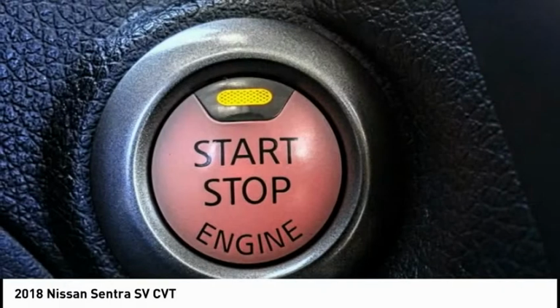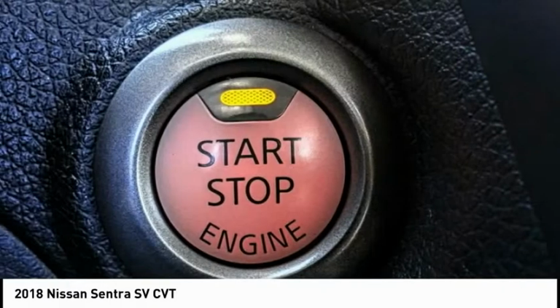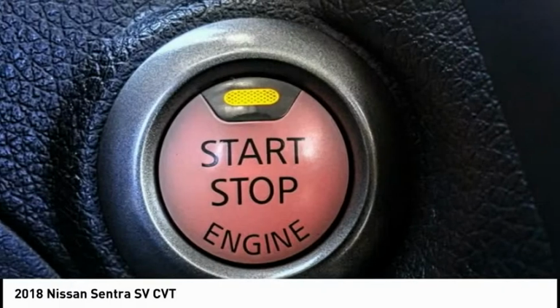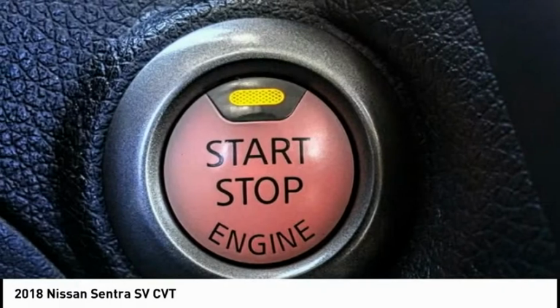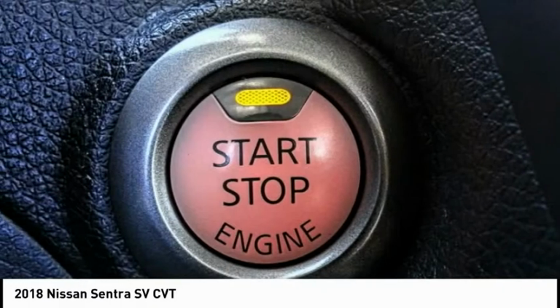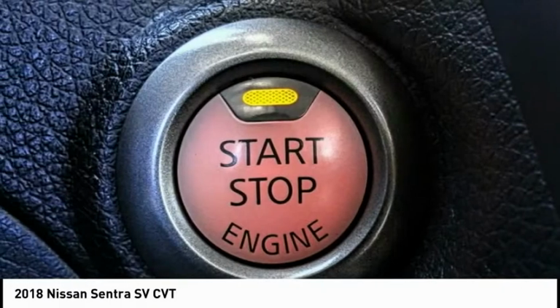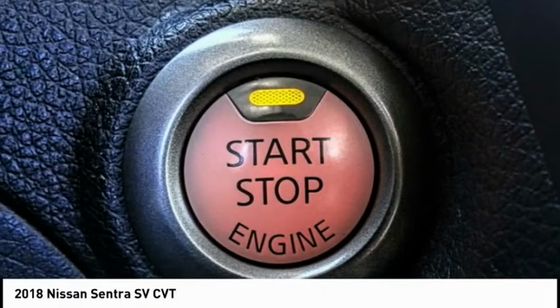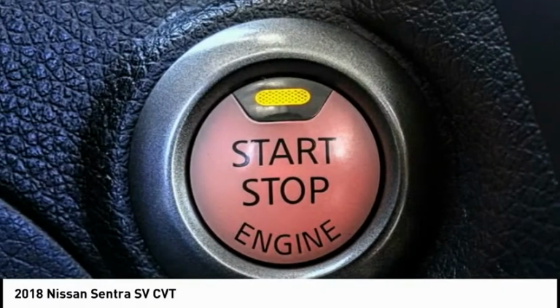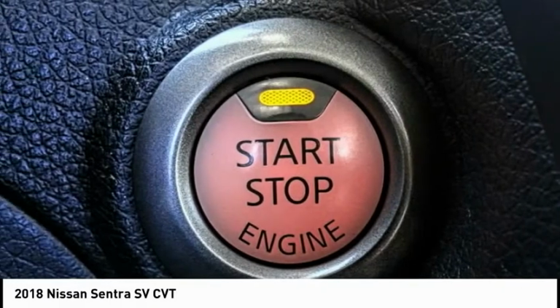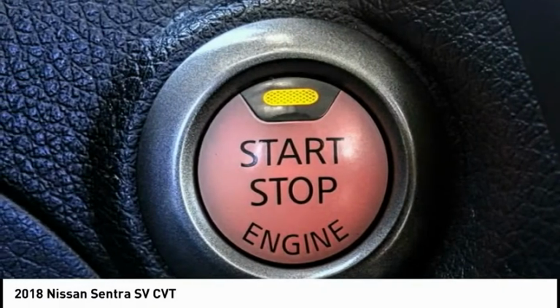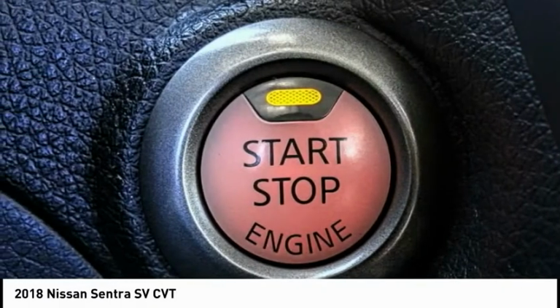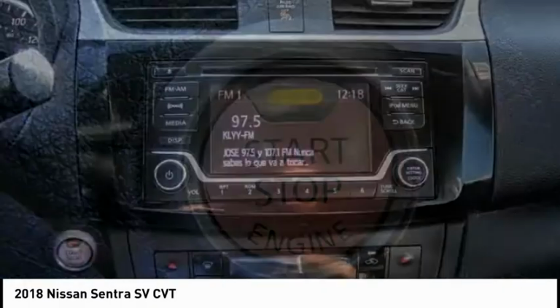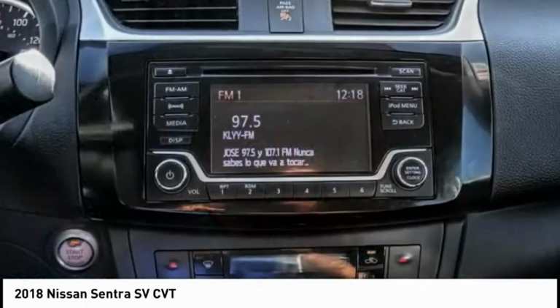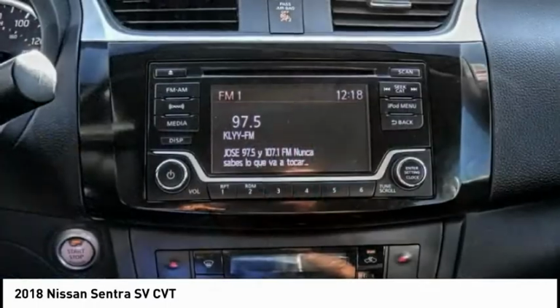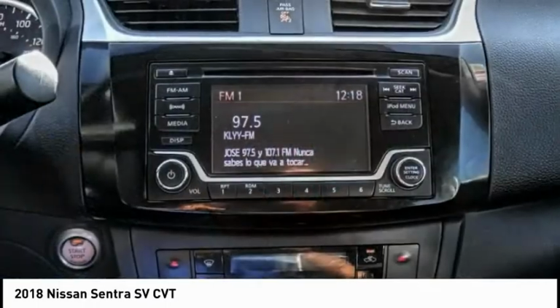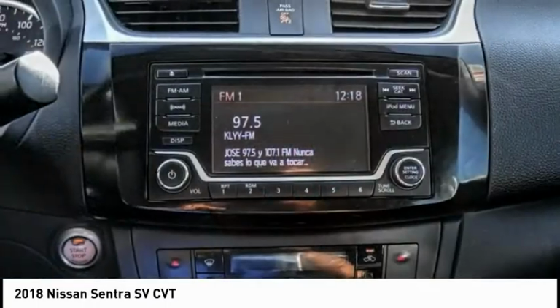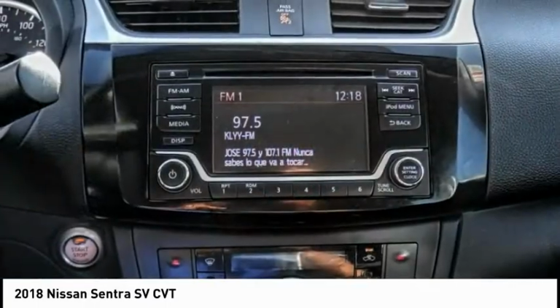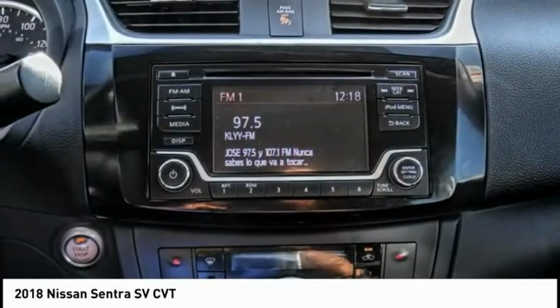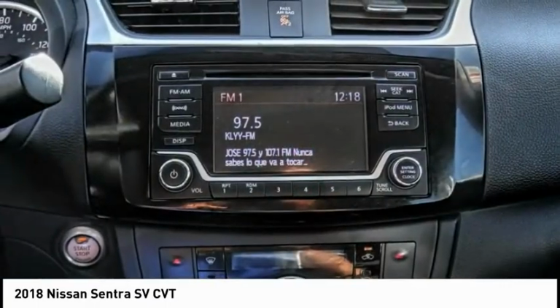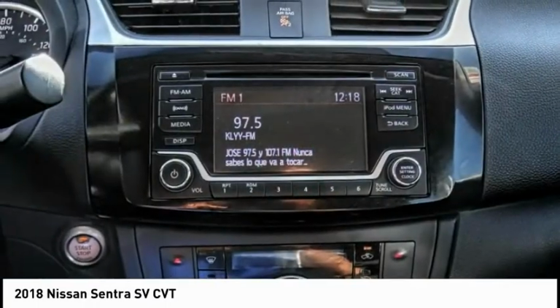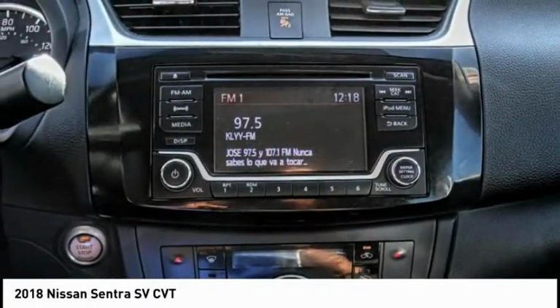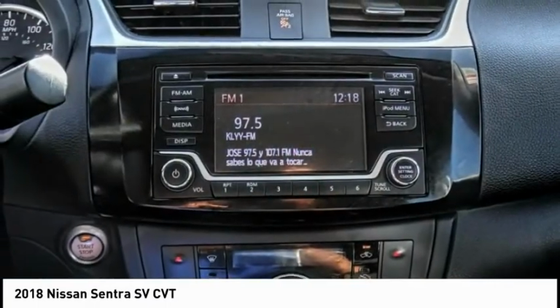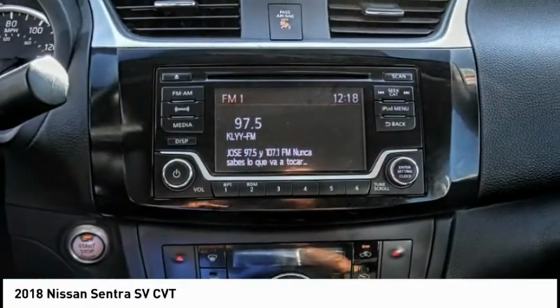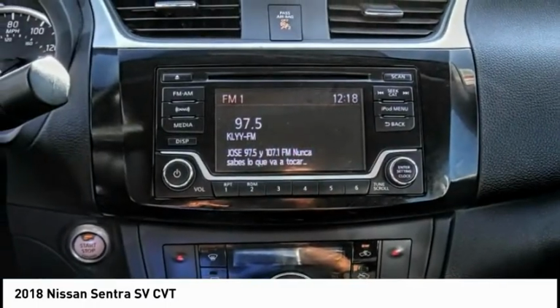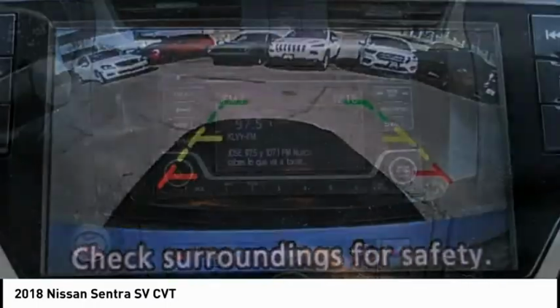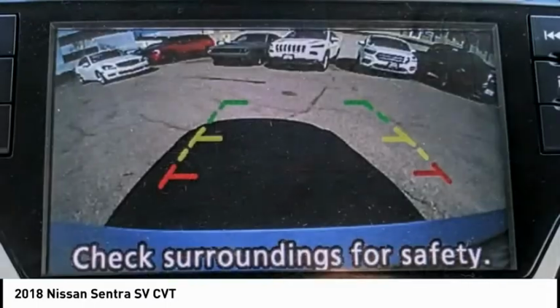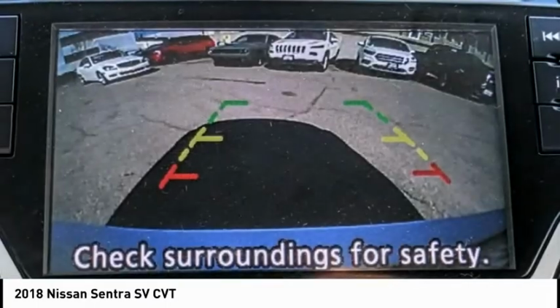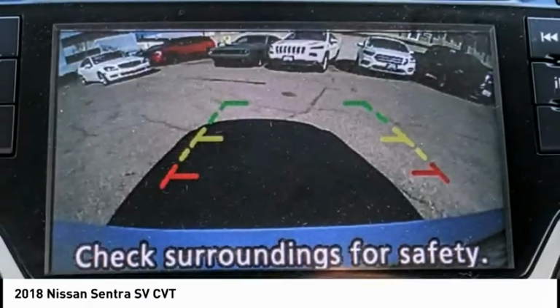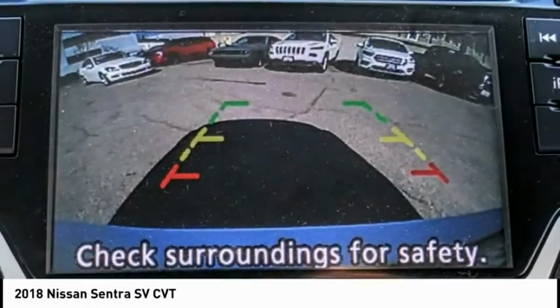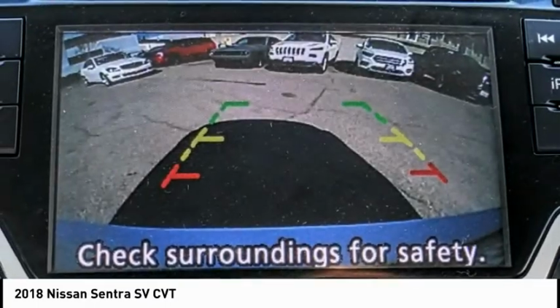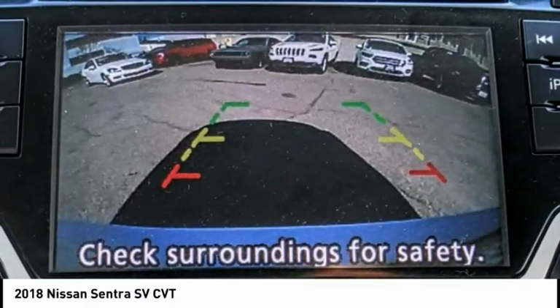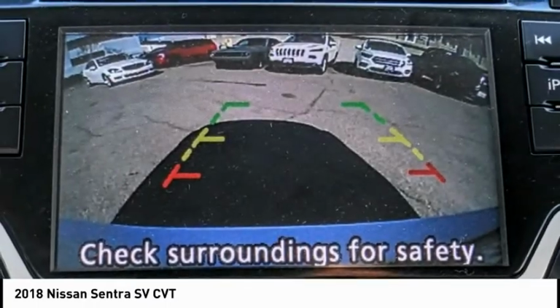Front wheel independent suspension, speed control, rear window defroster, security system, low tire pressure warning.